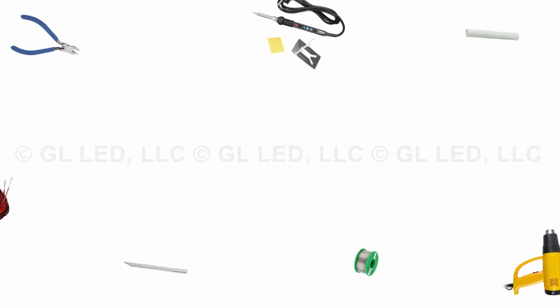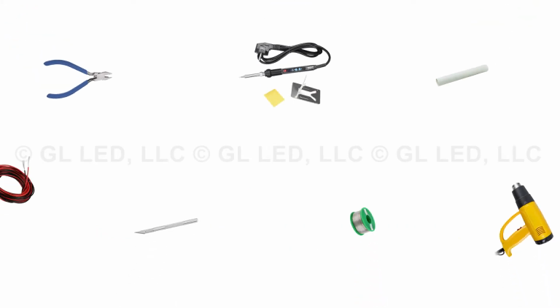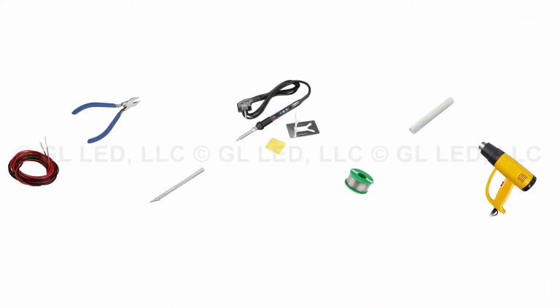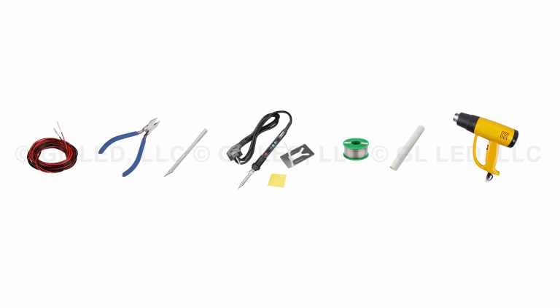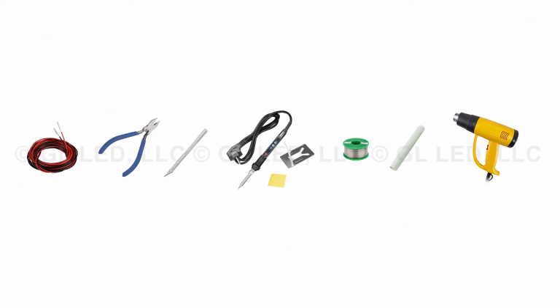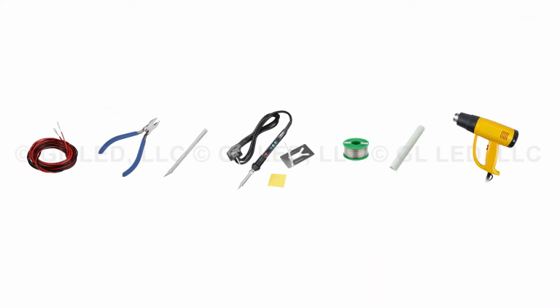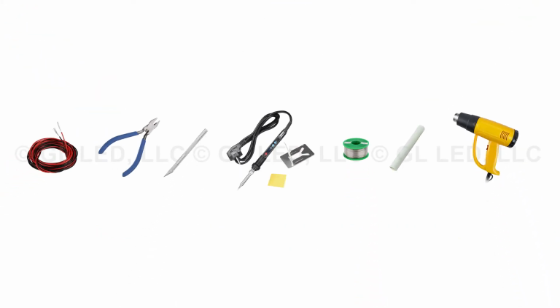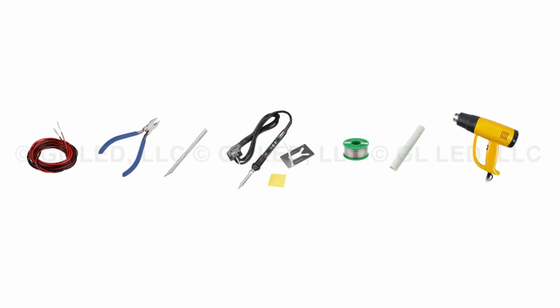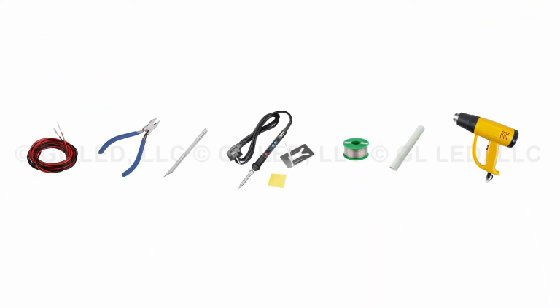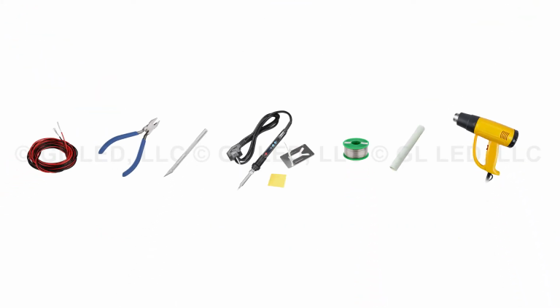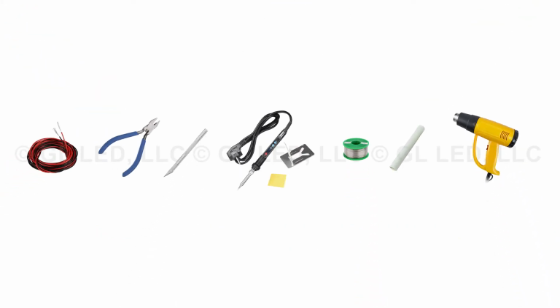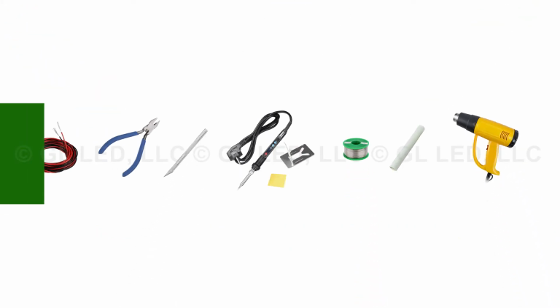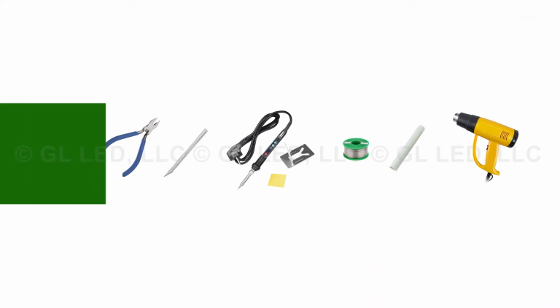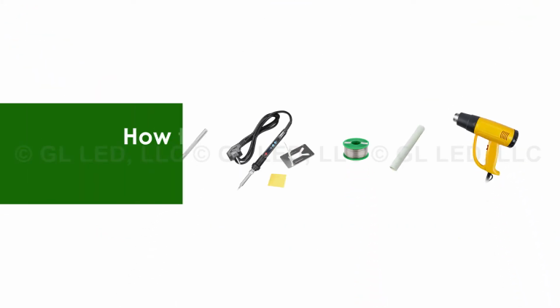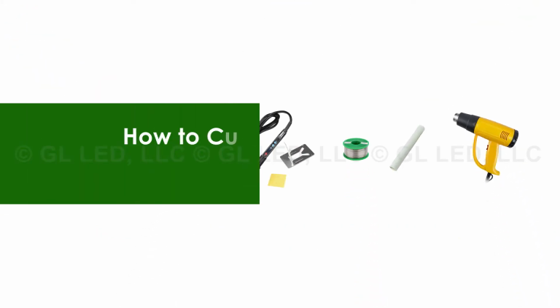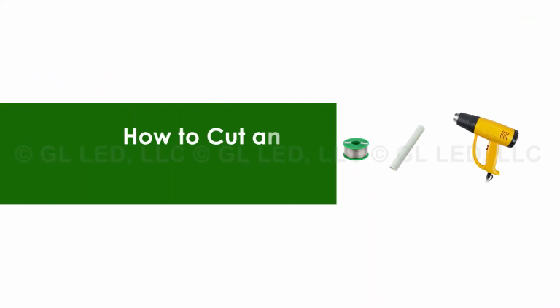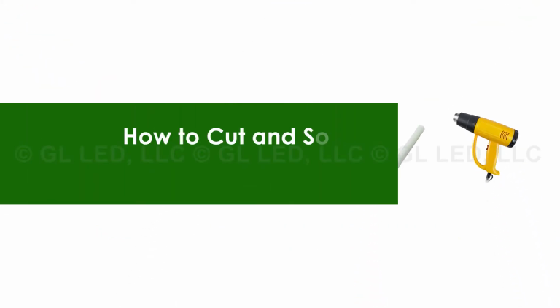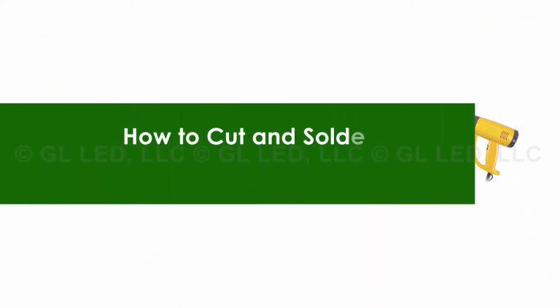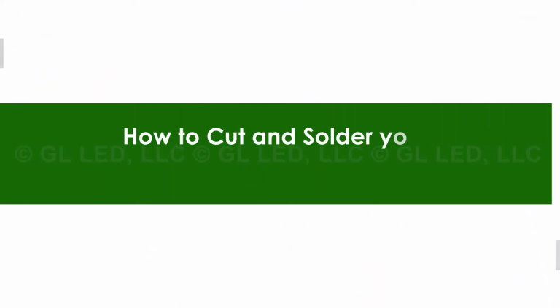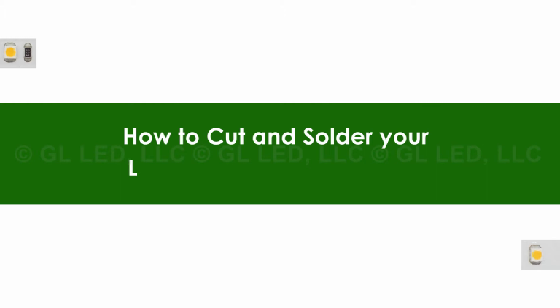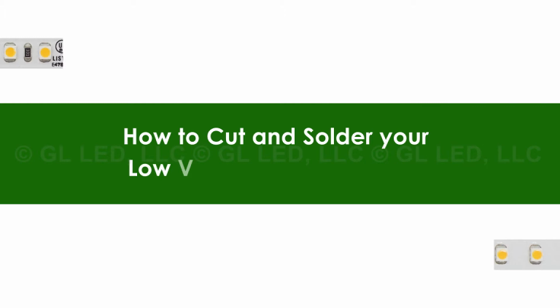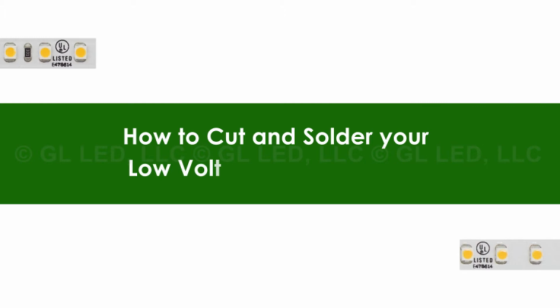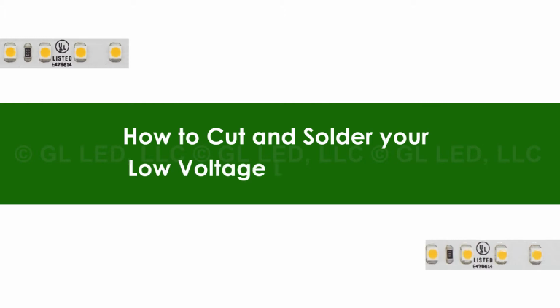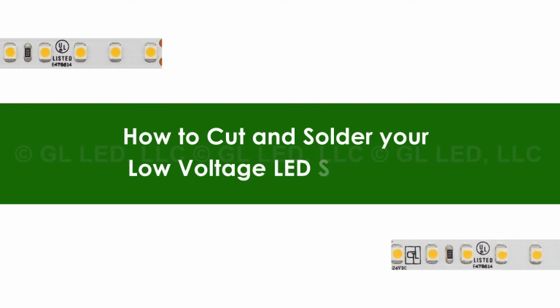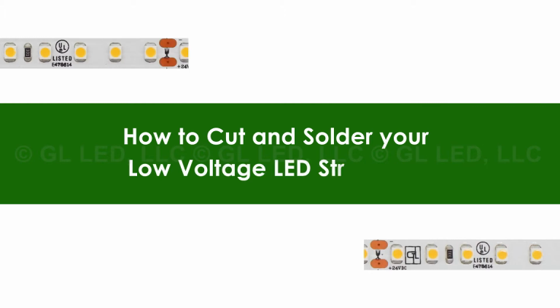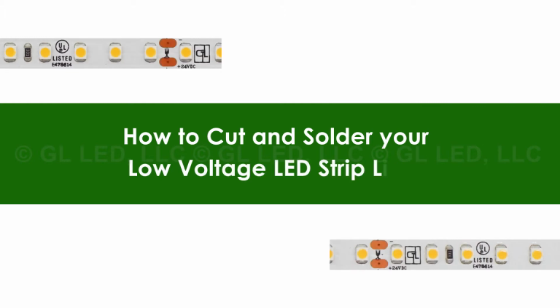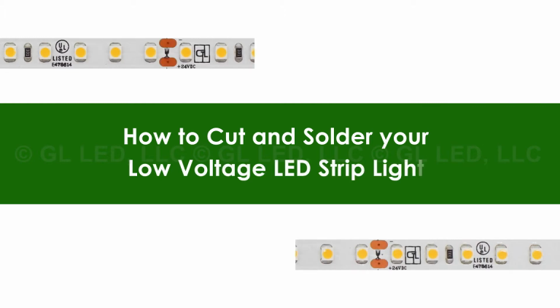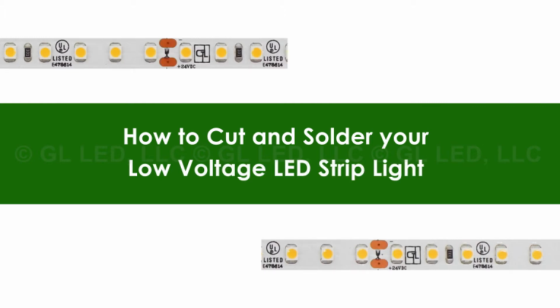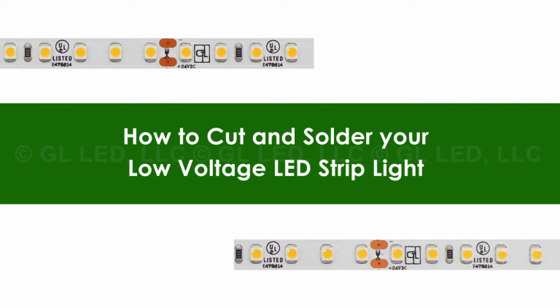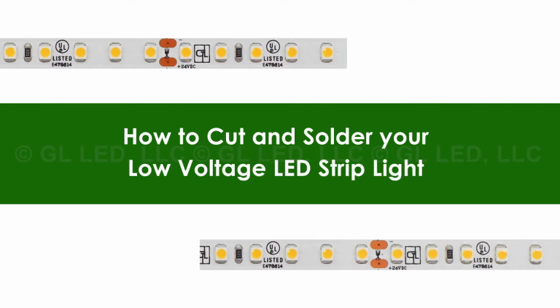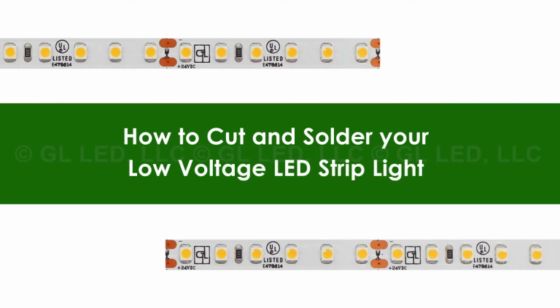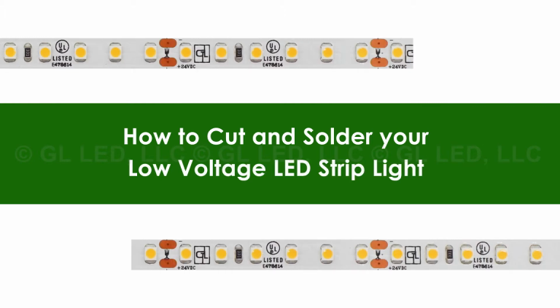In this video we demonstrate how to cut and solder your low voltage LED strip light.